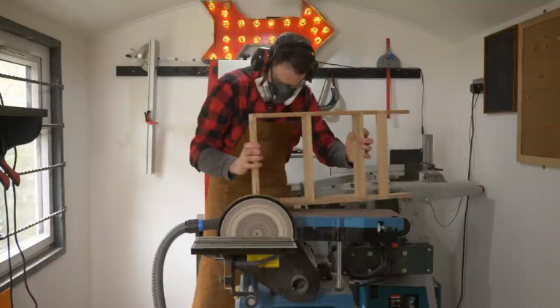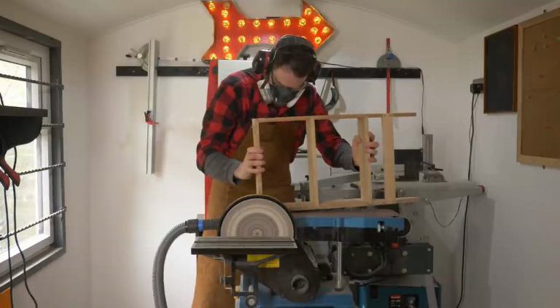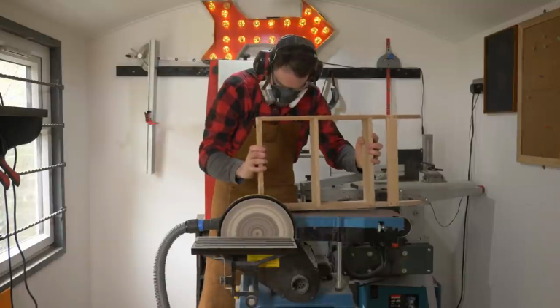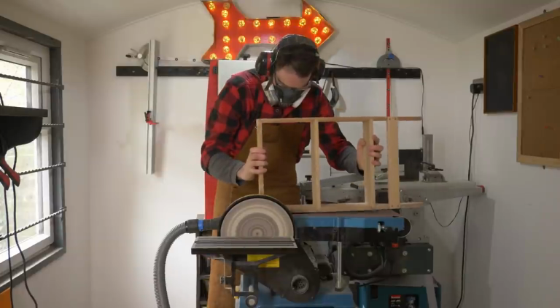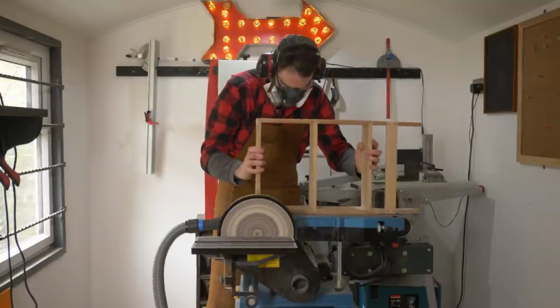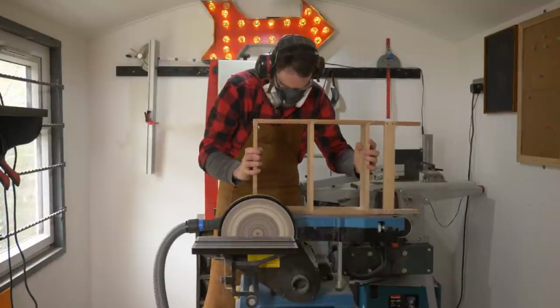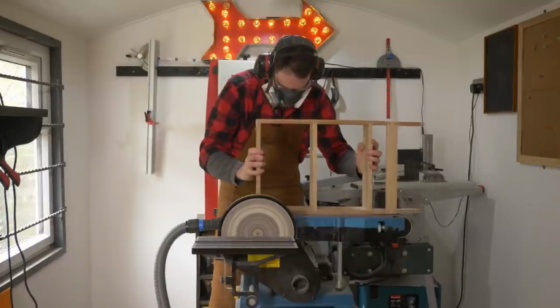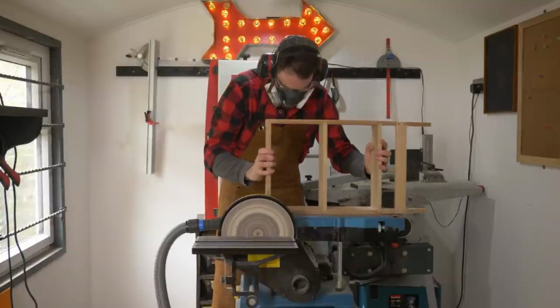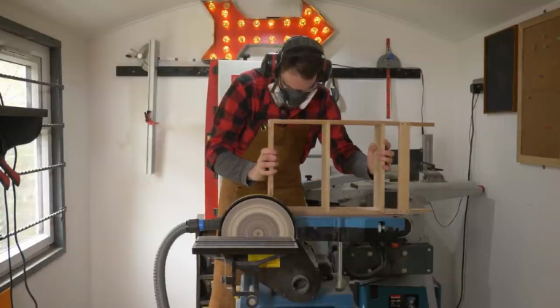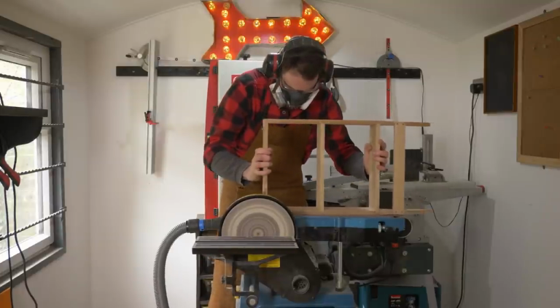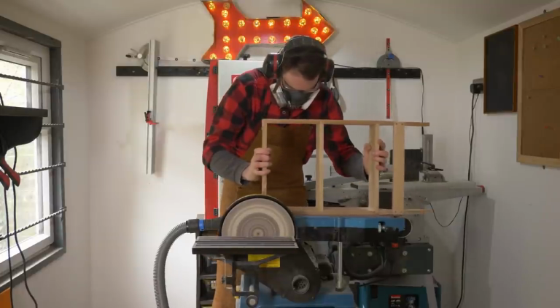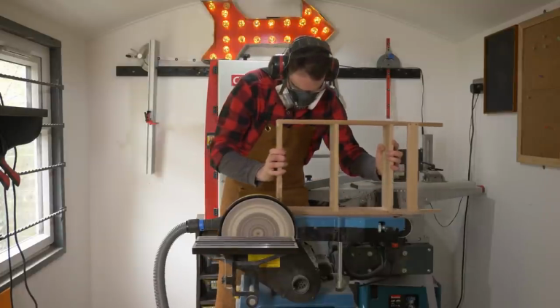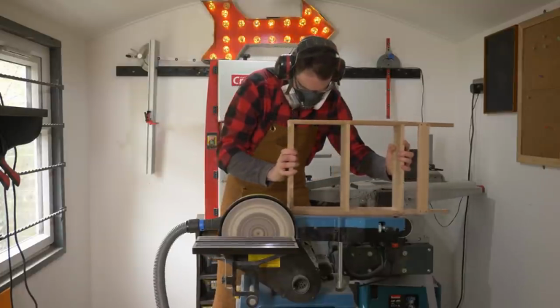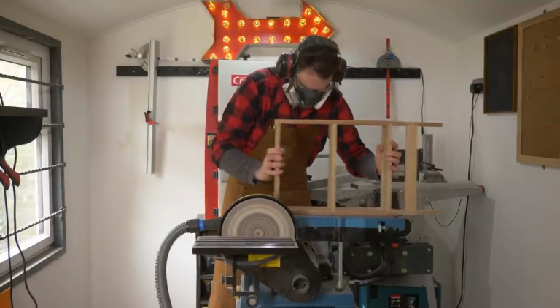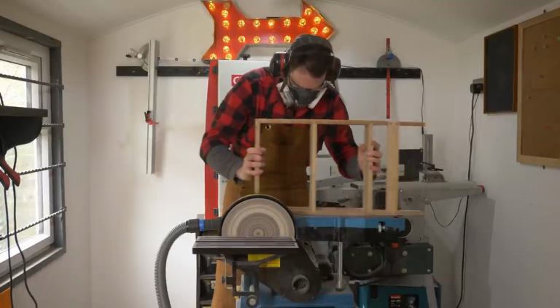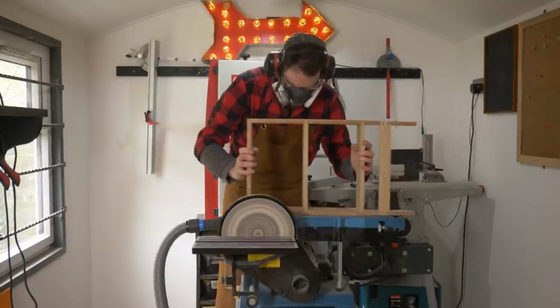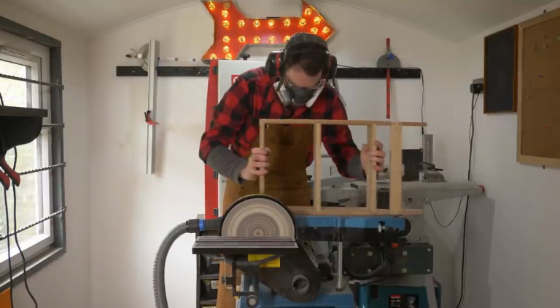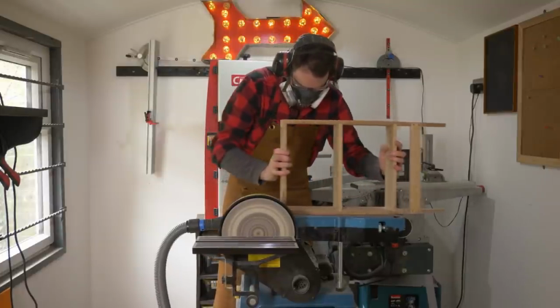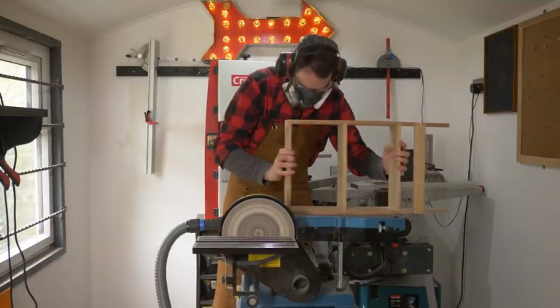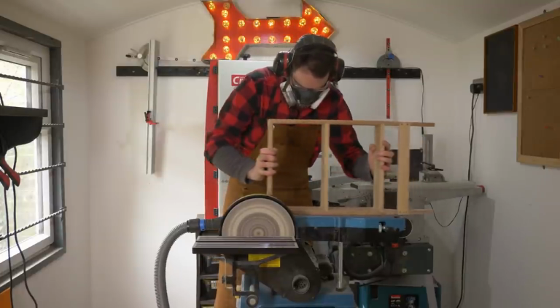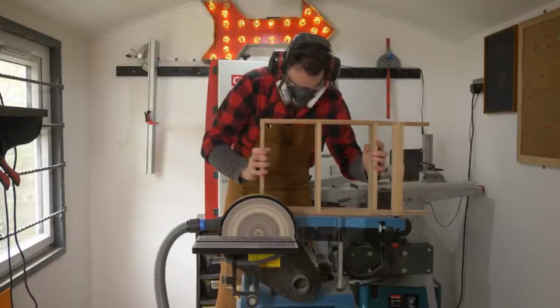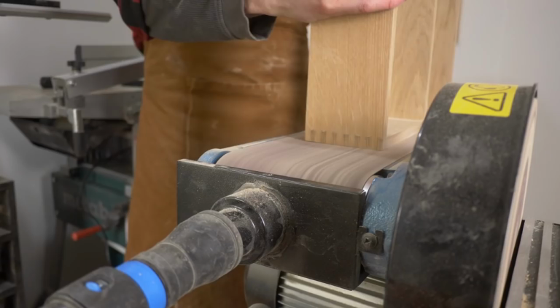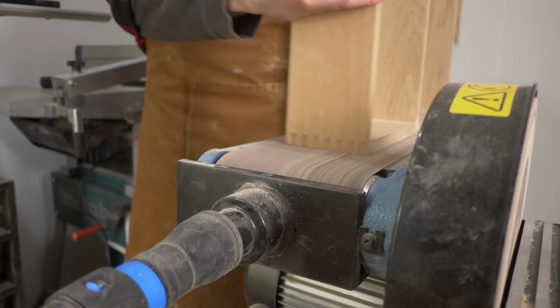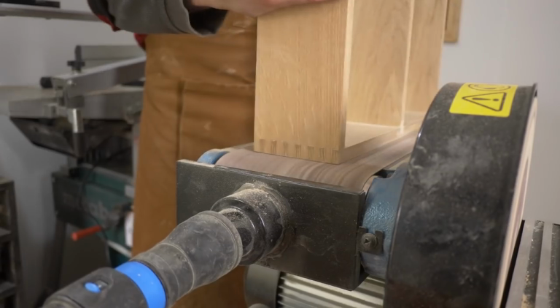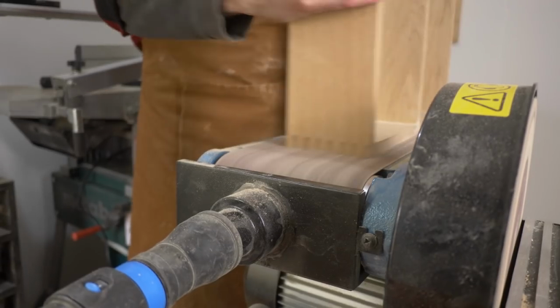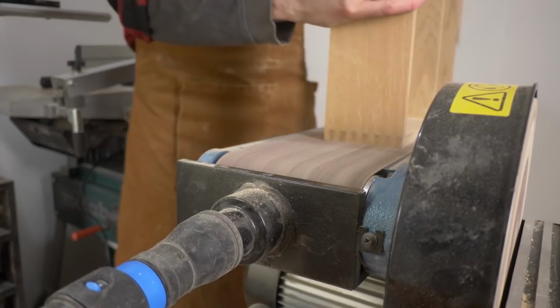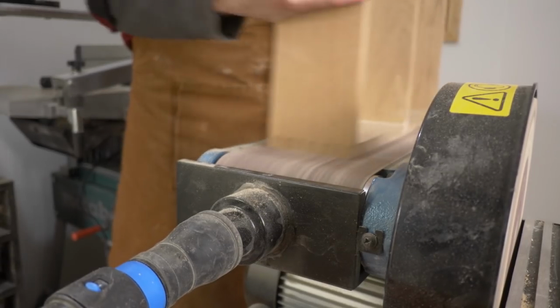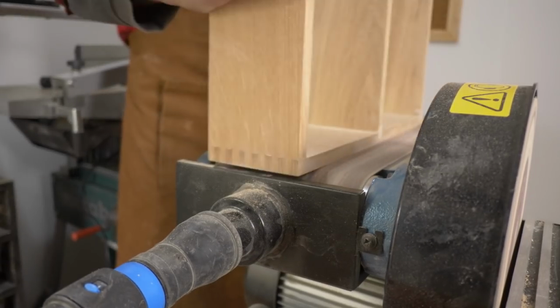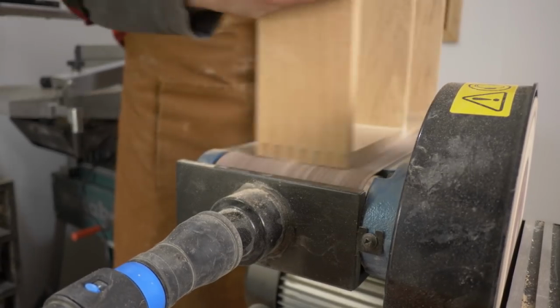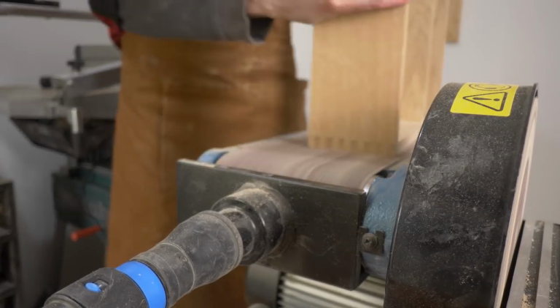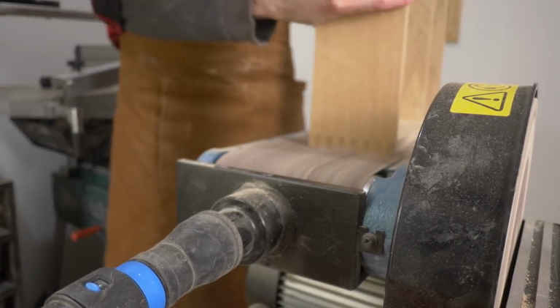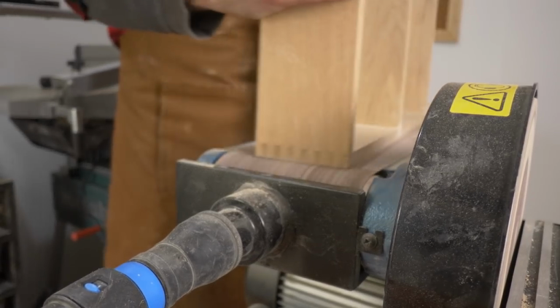I always cut my finger joints a little long, so I use the belt sander just to clean them up.